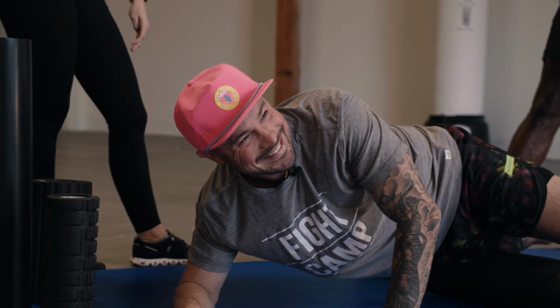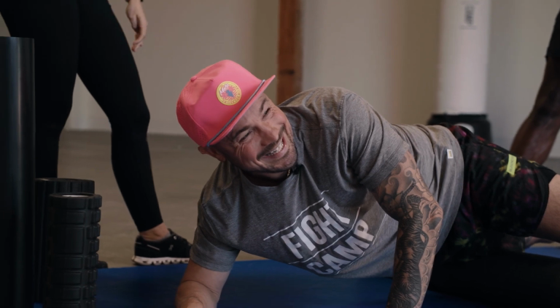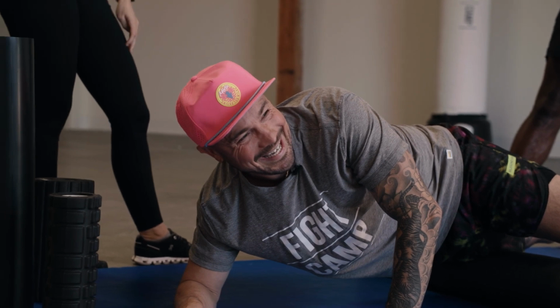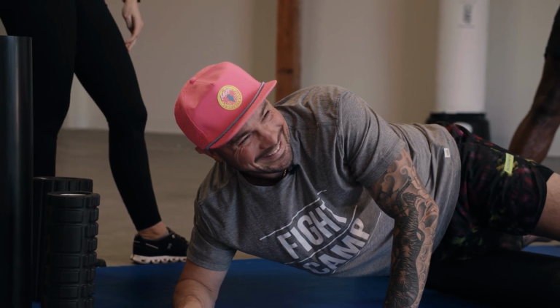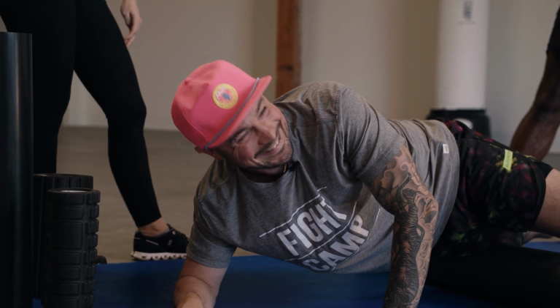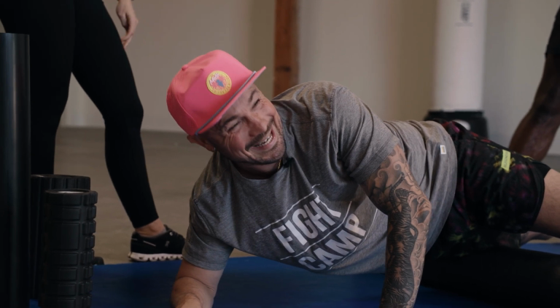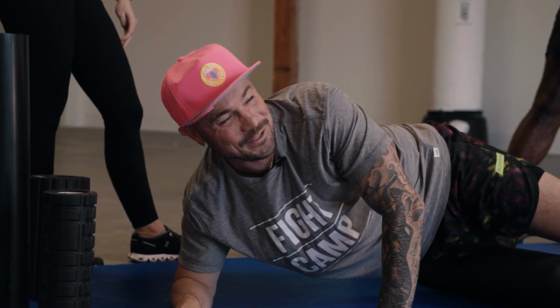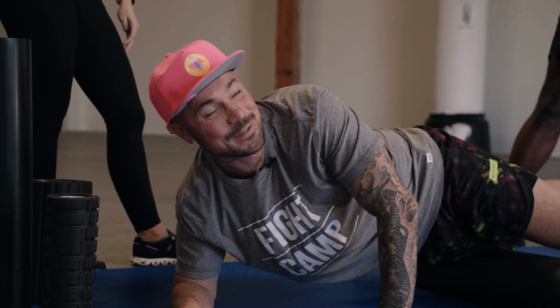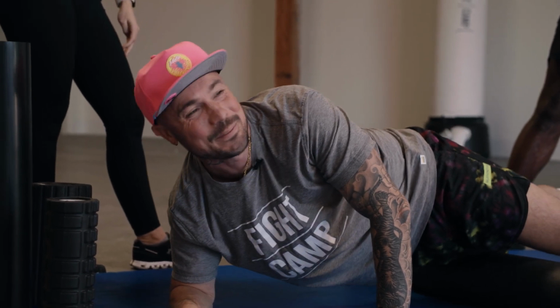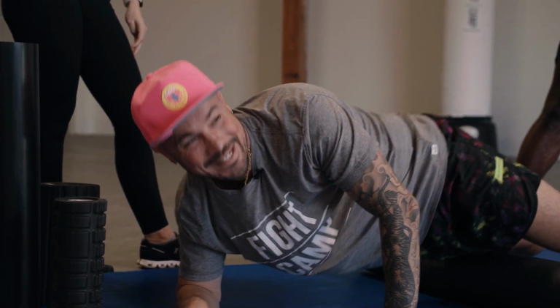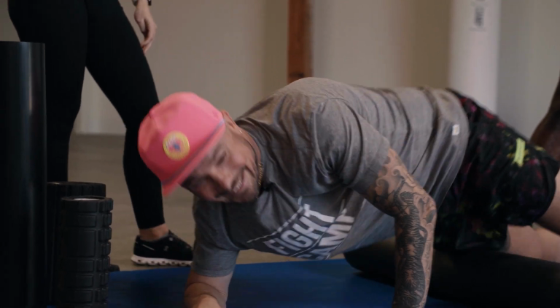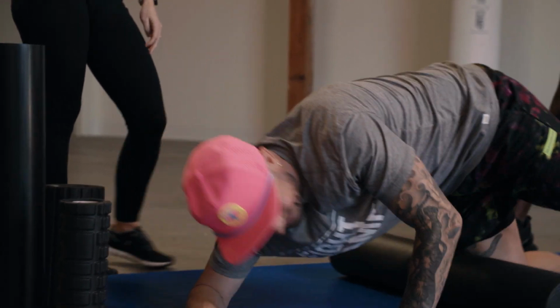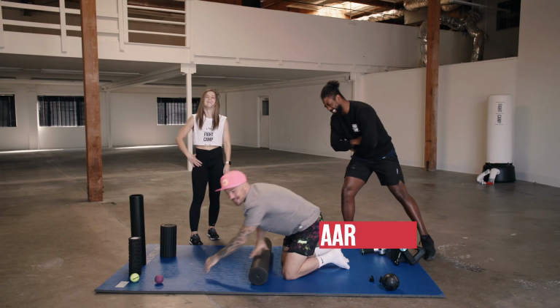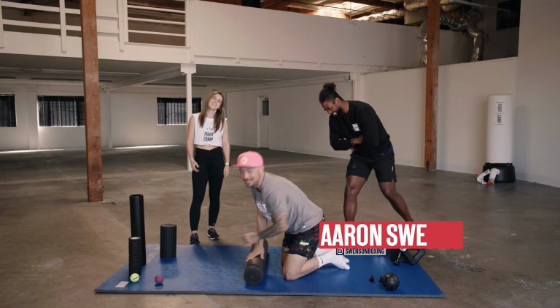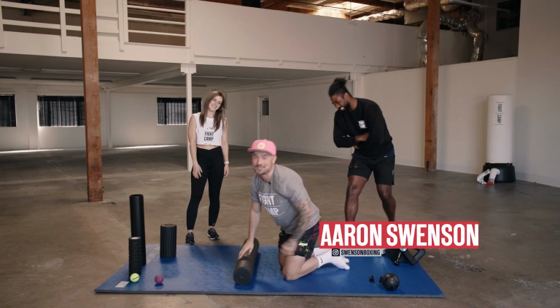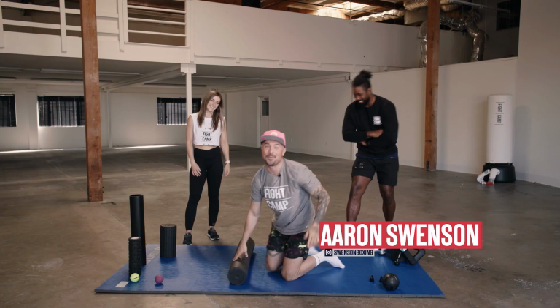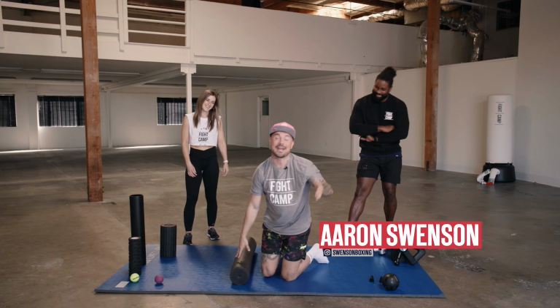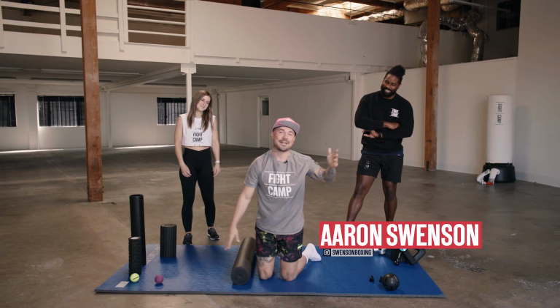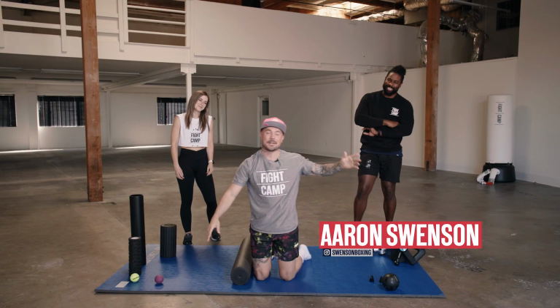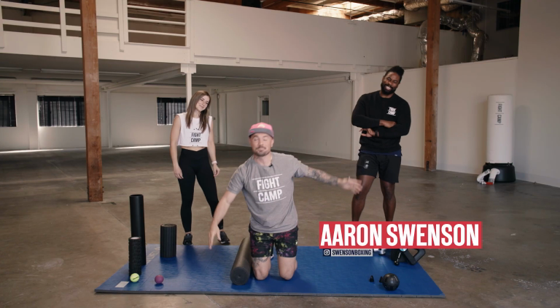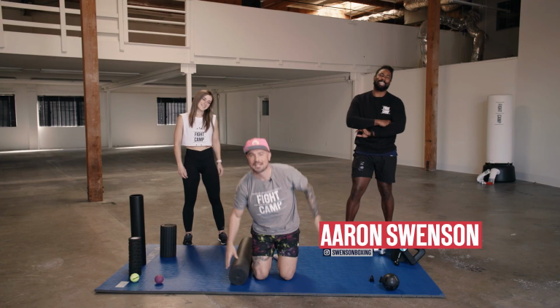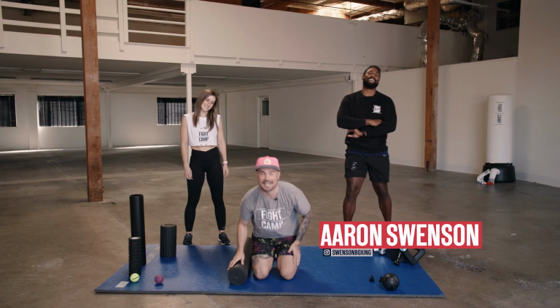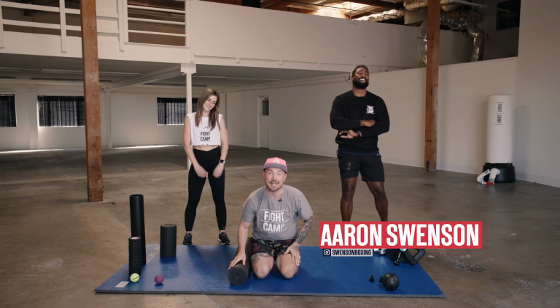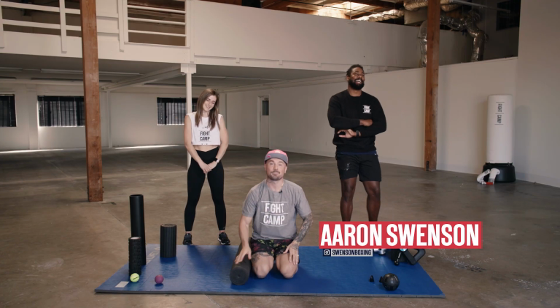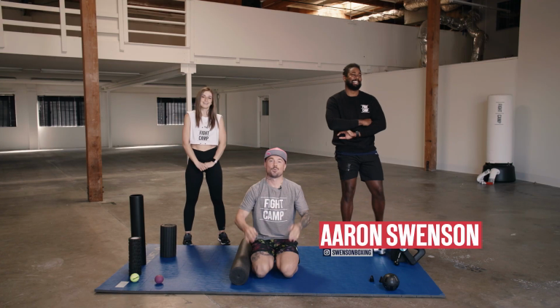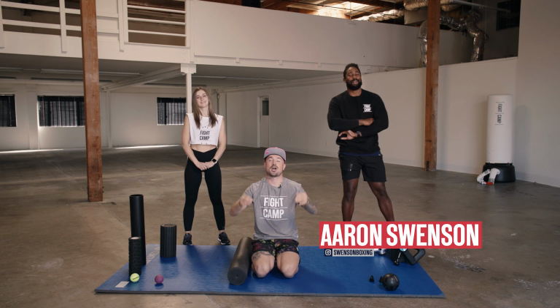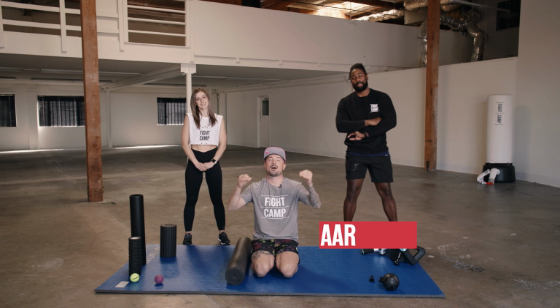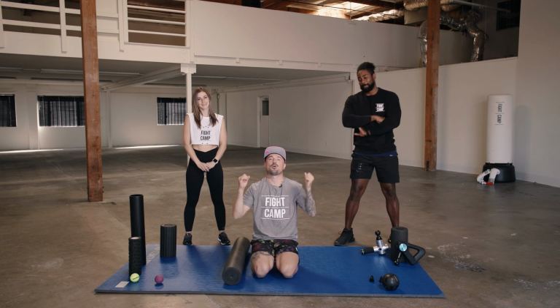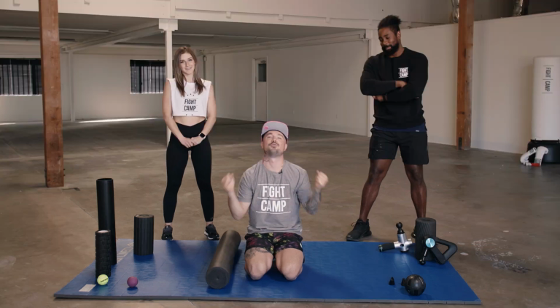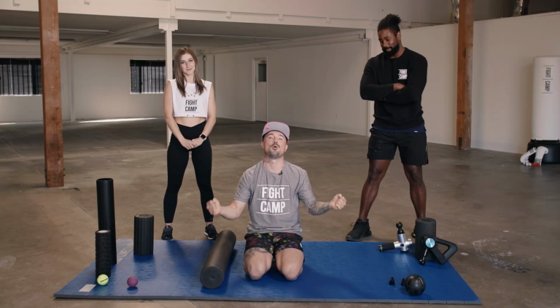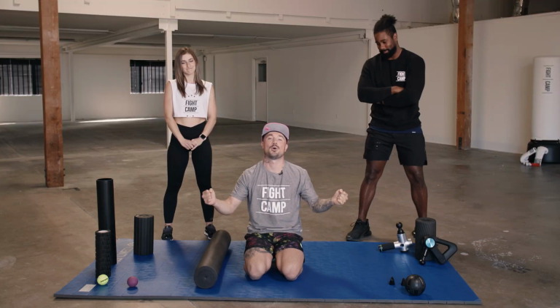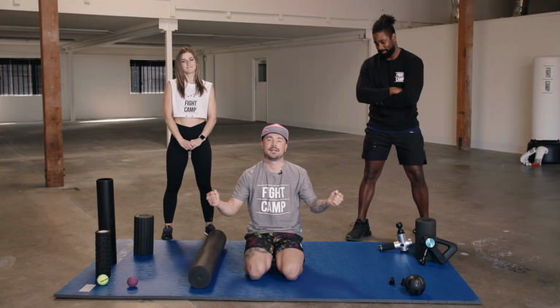JK, it actually feels pretty good. What's good, it's your boy Aaron here. Today, we're talking about foam rolling.